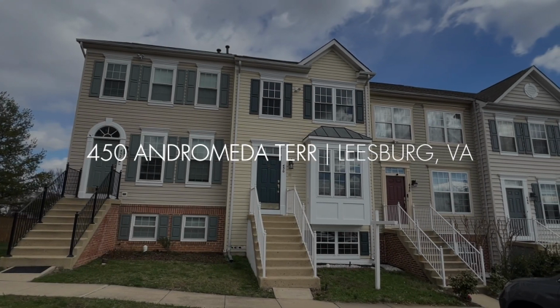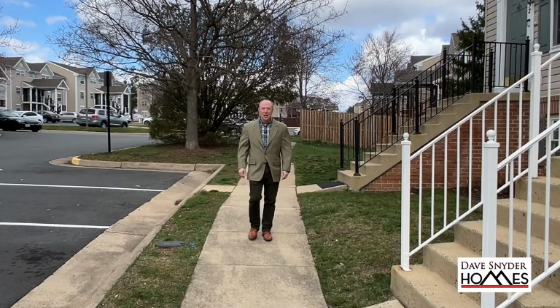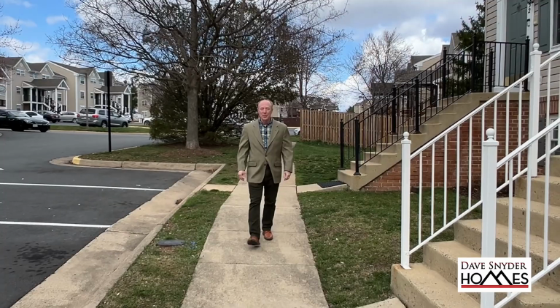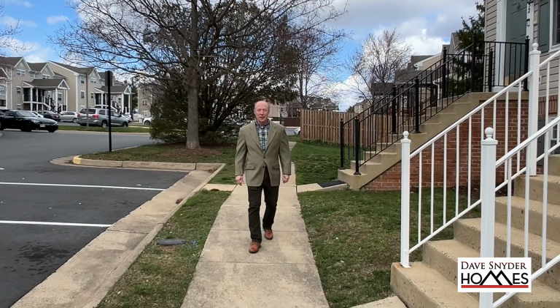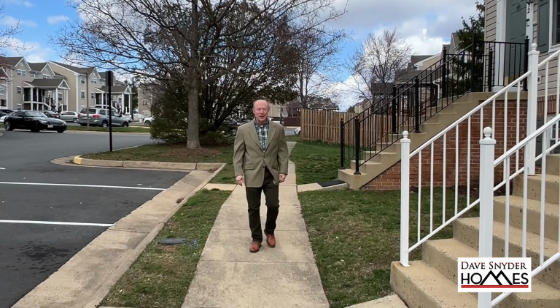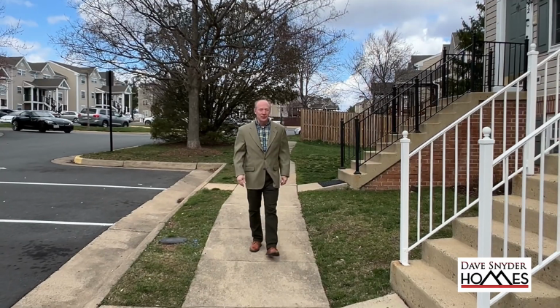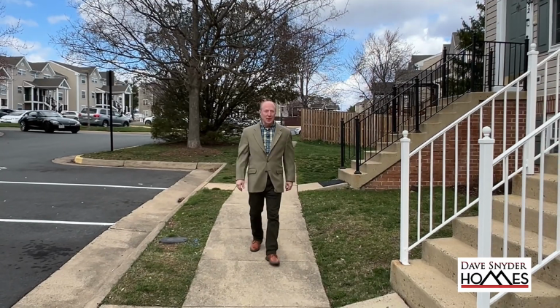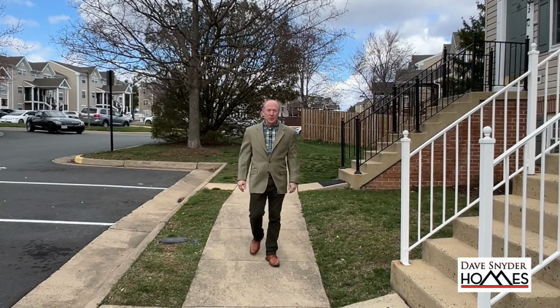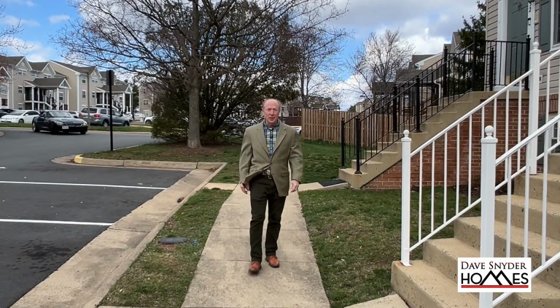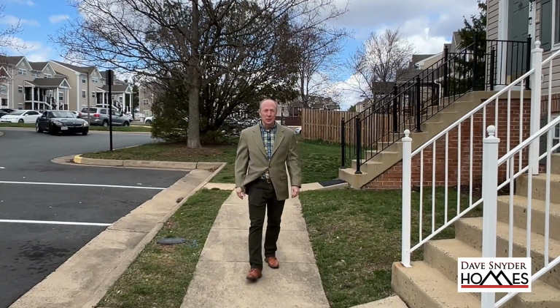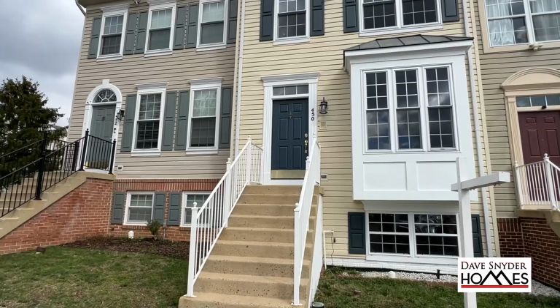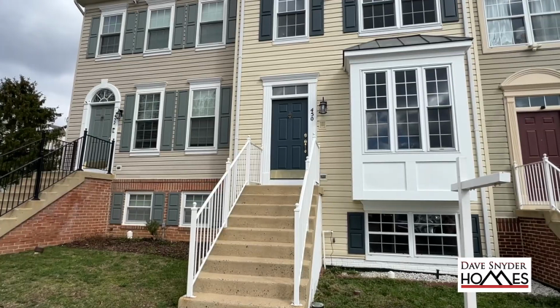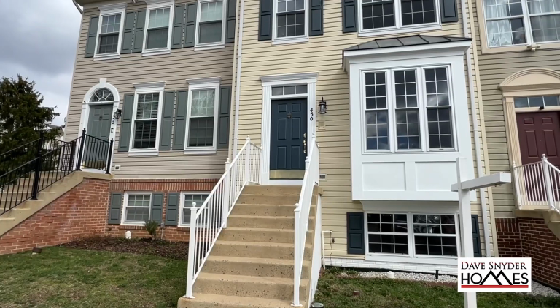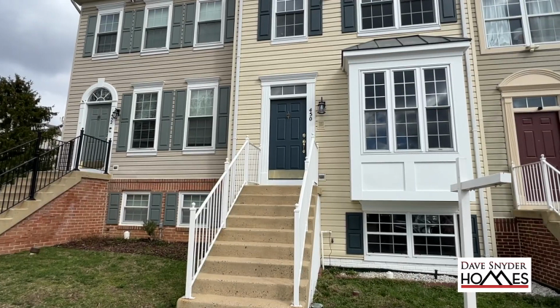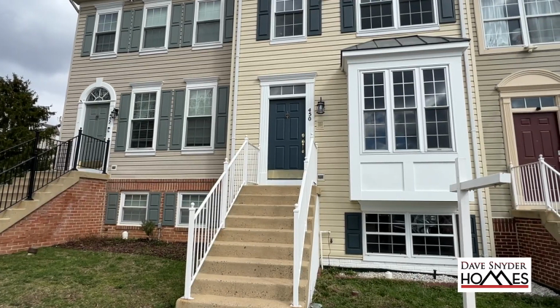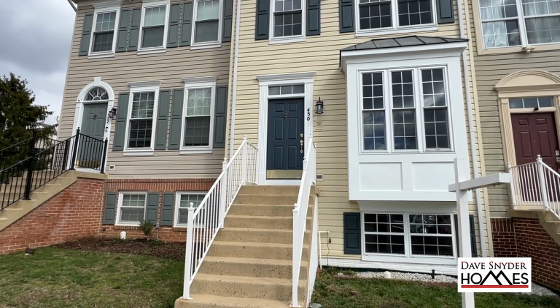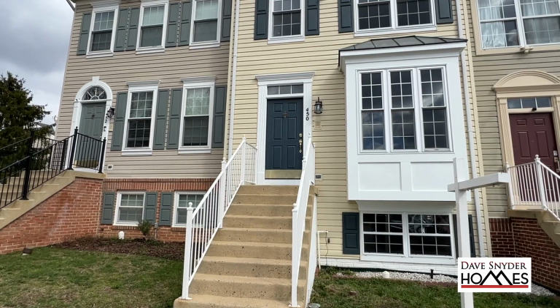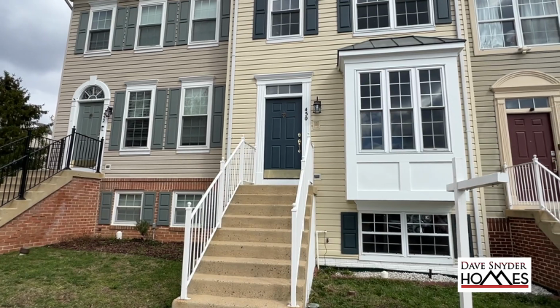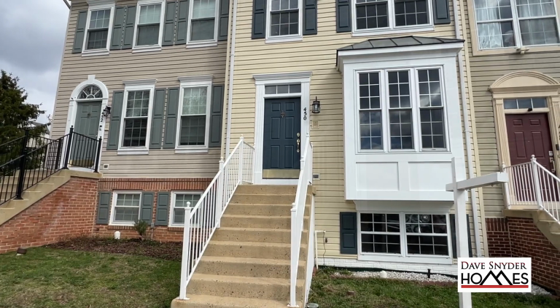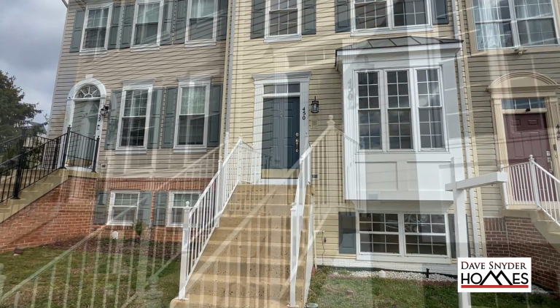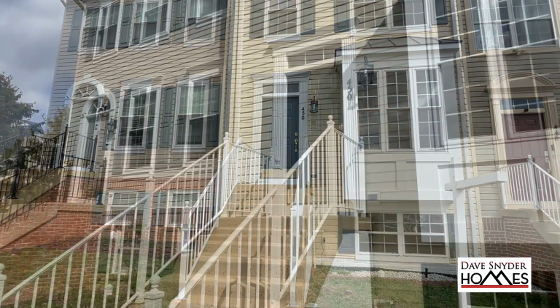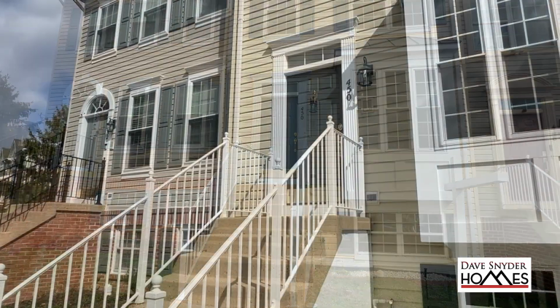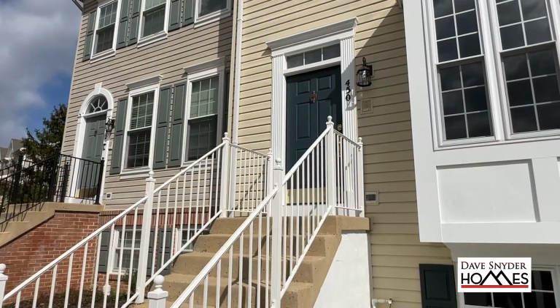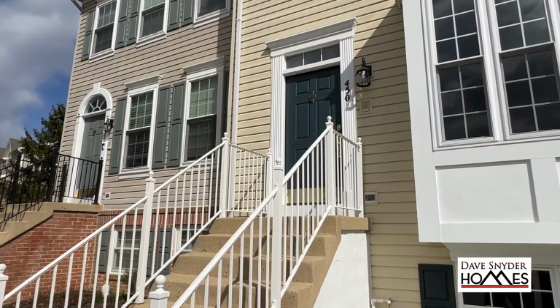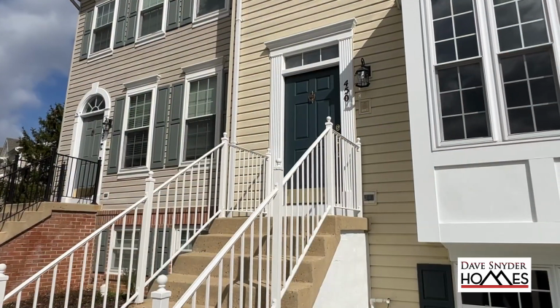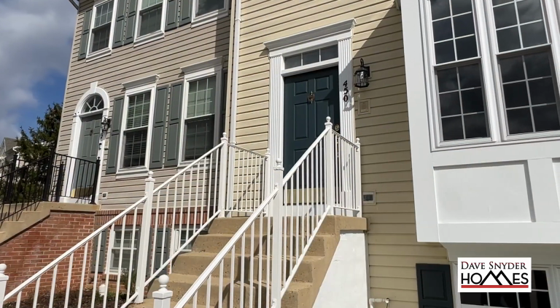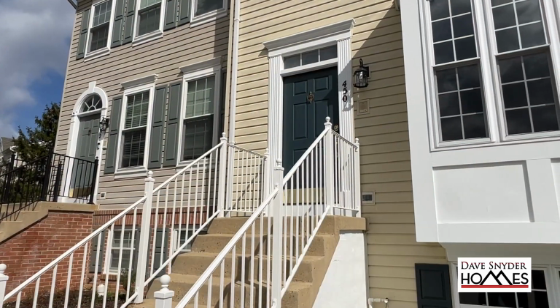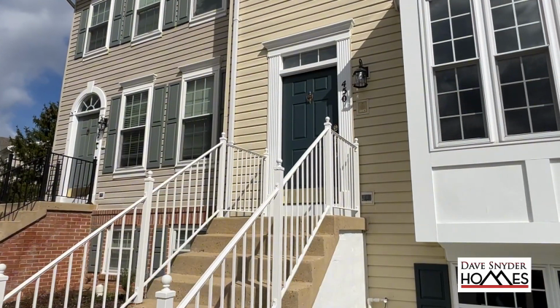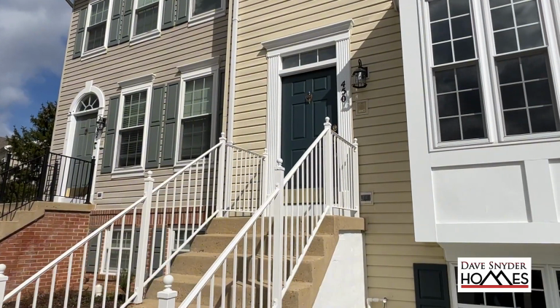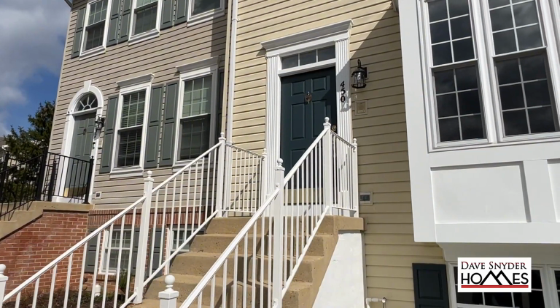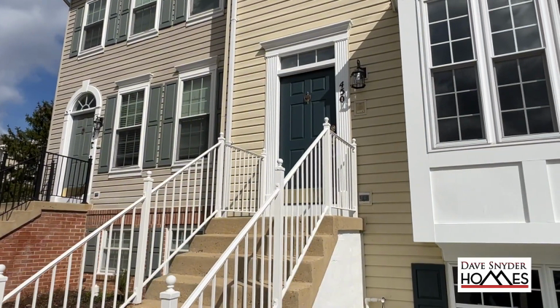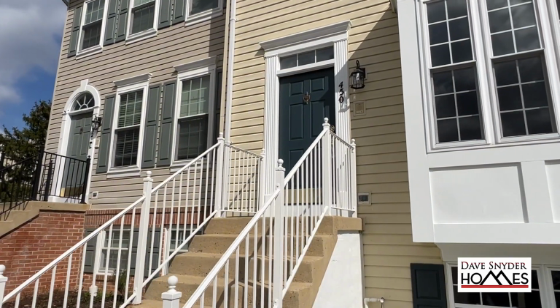Hi, my name is Dave Snyder with Keller Williams. I'm here at 450 Andromeda Terrace in the Sycamore Hills development.